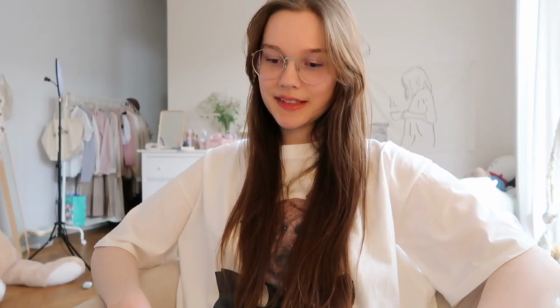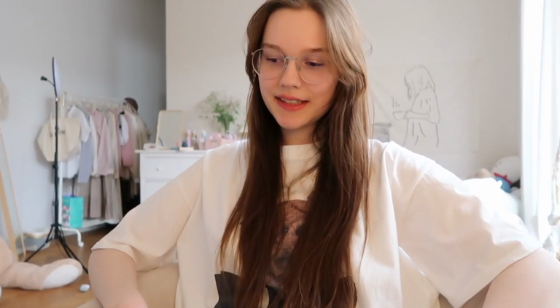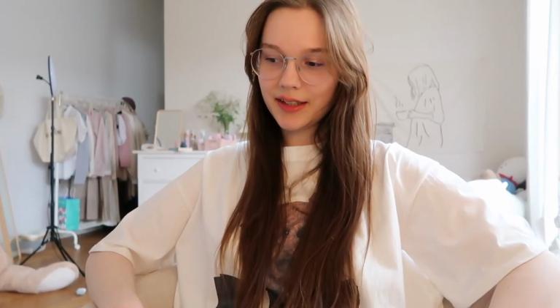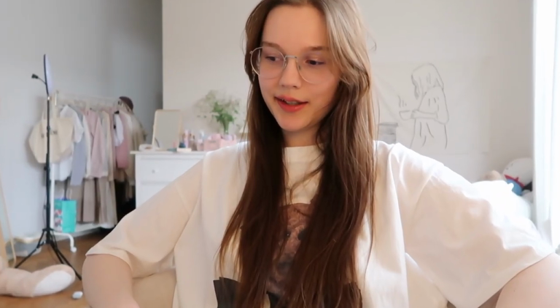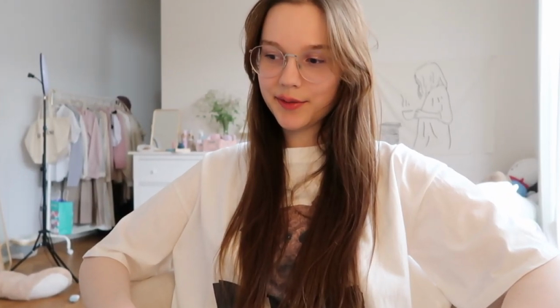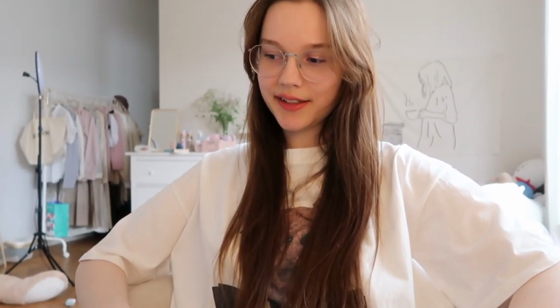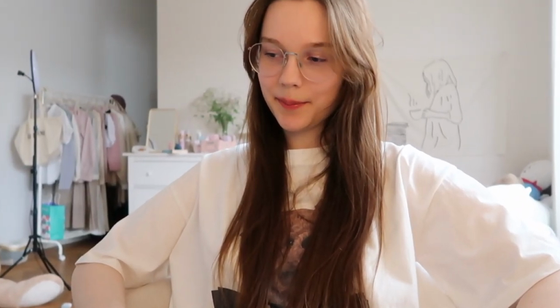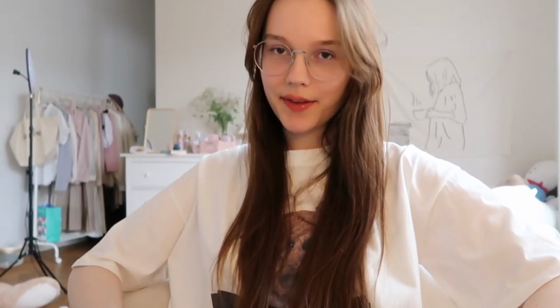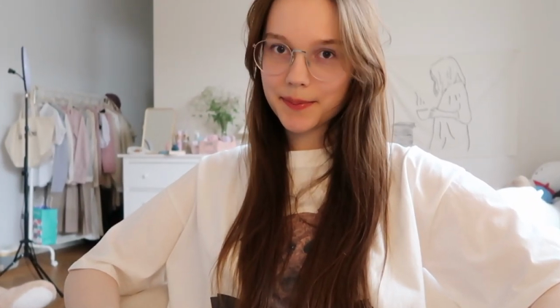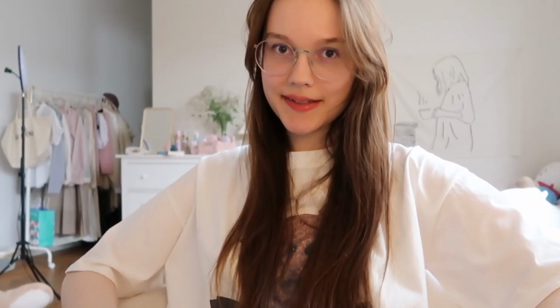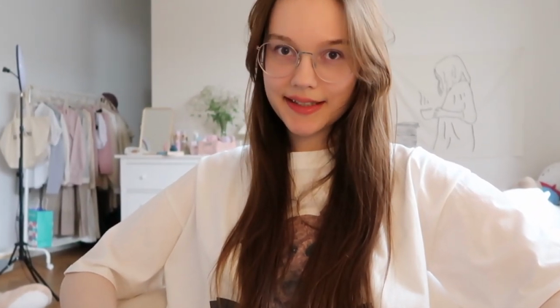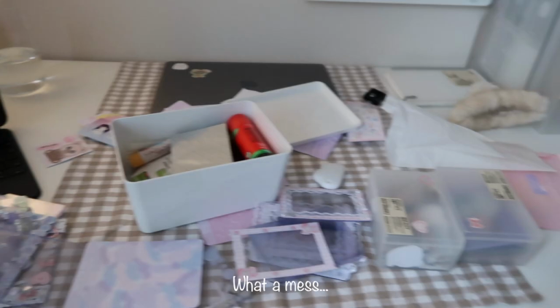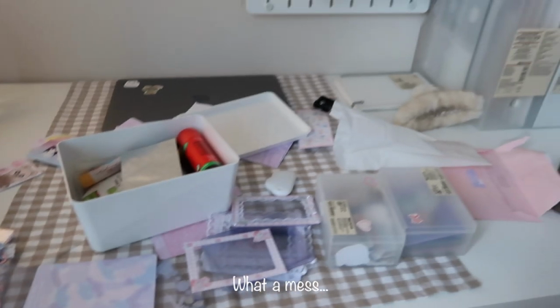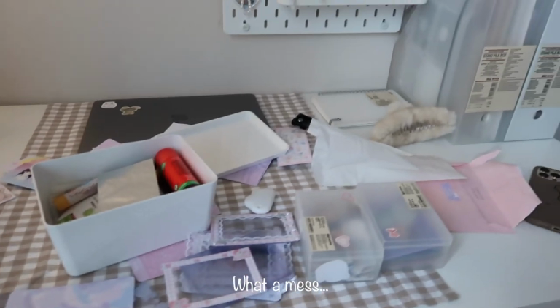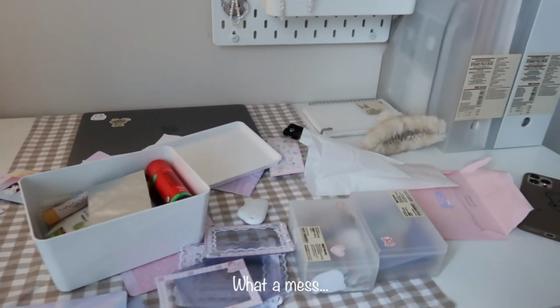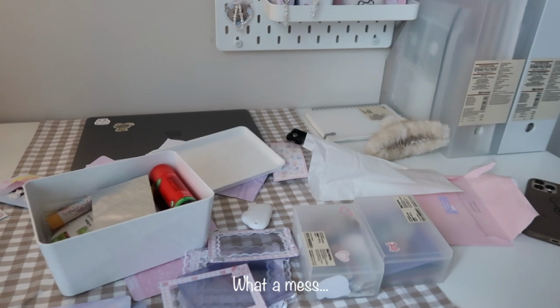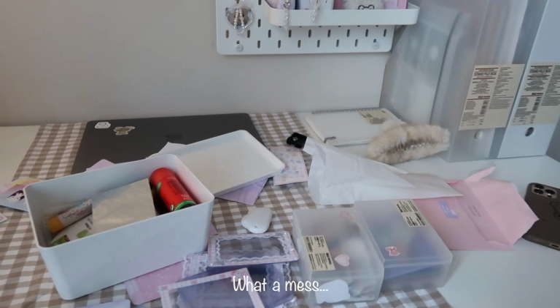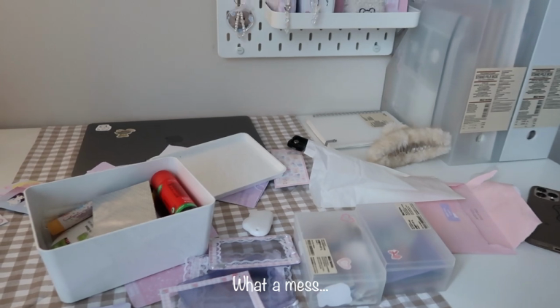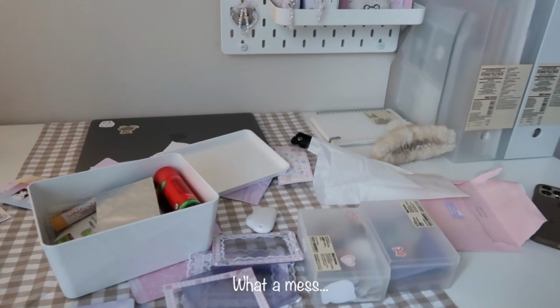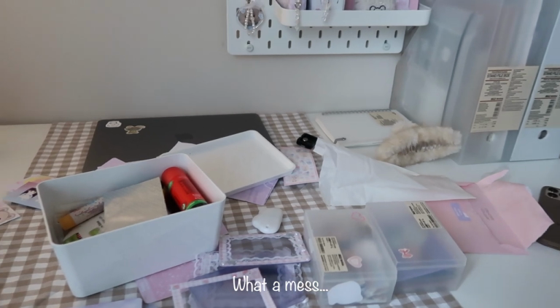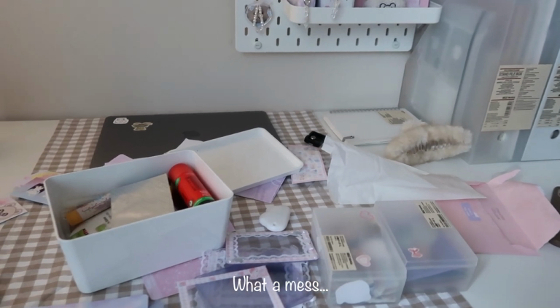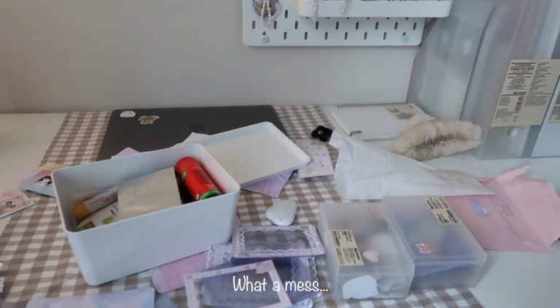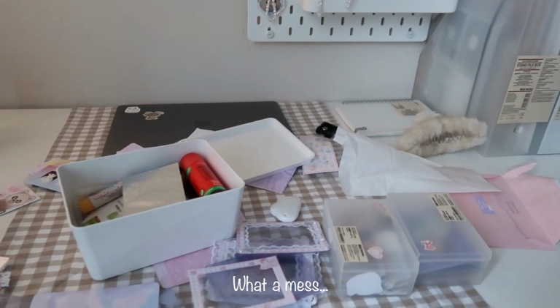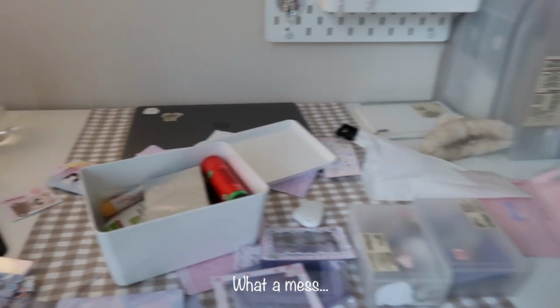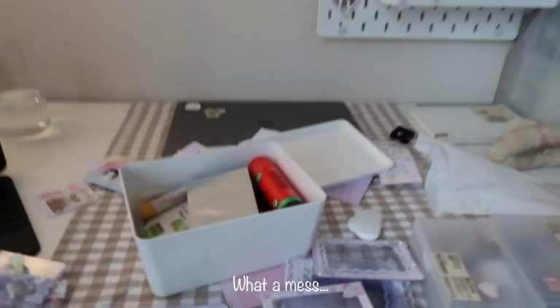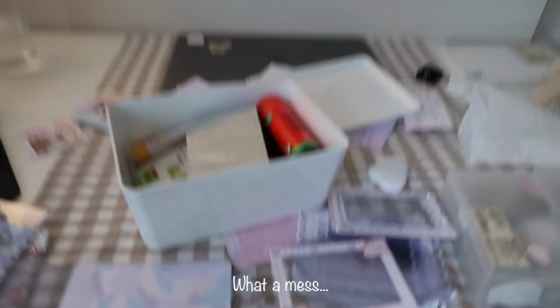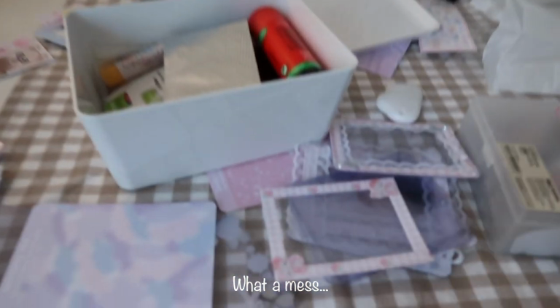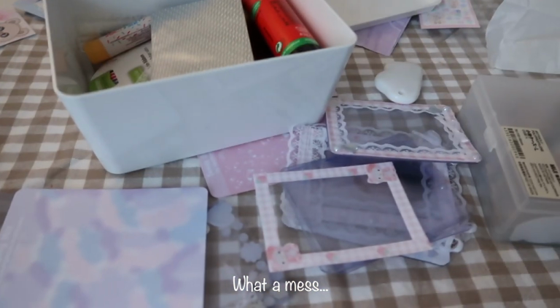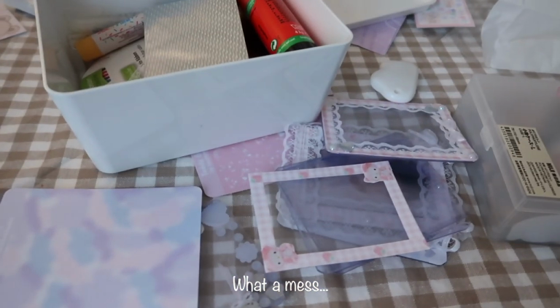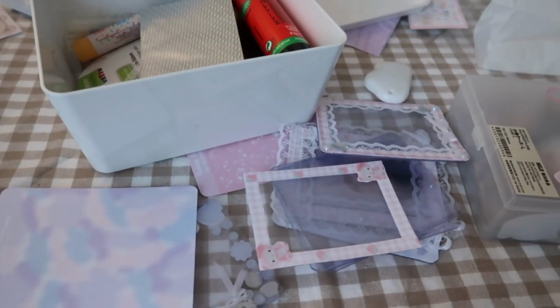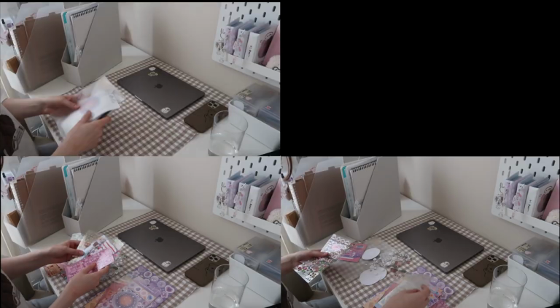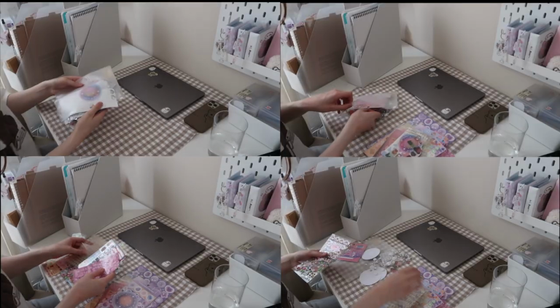And now I have to clean up this mess again. Very easy!